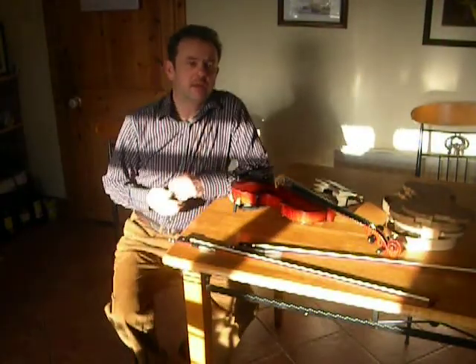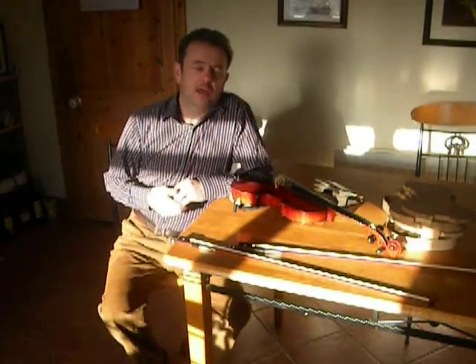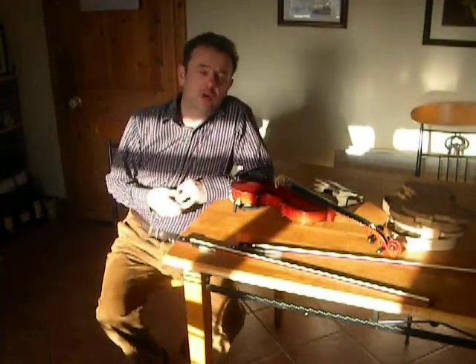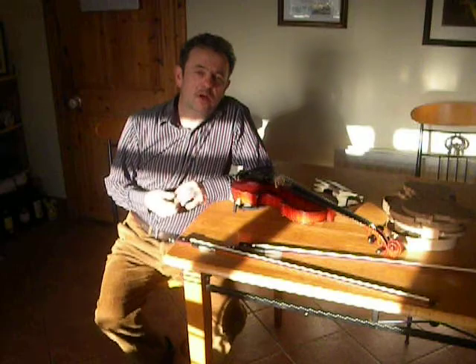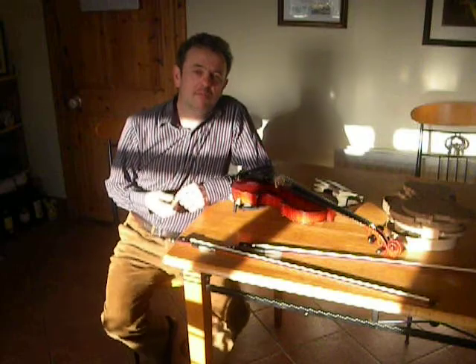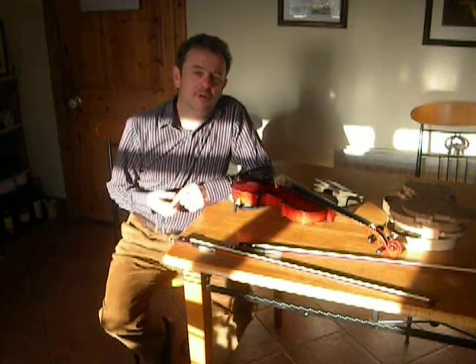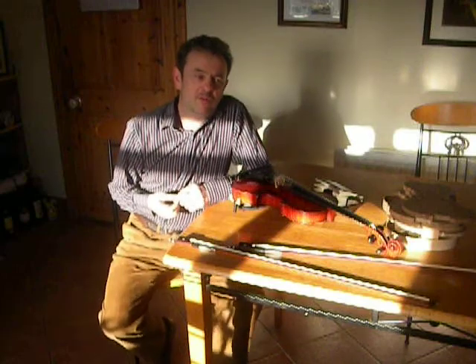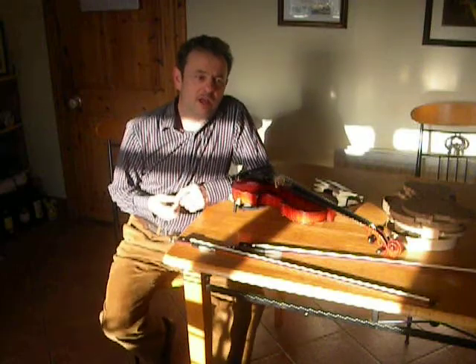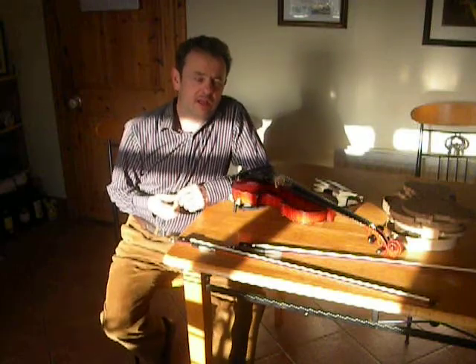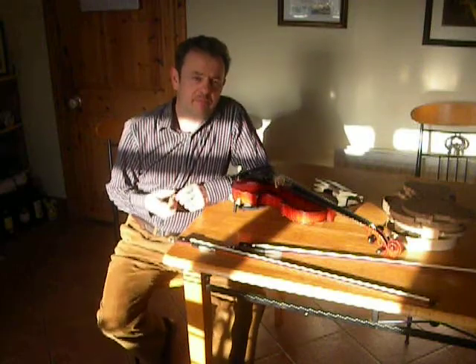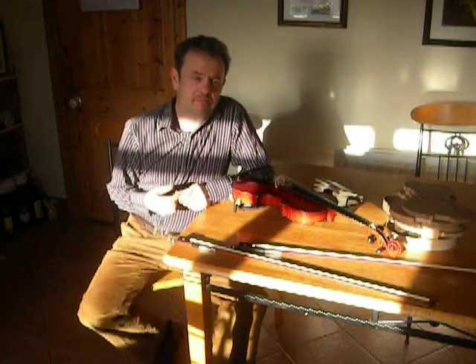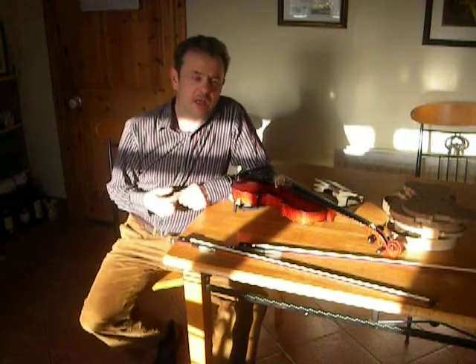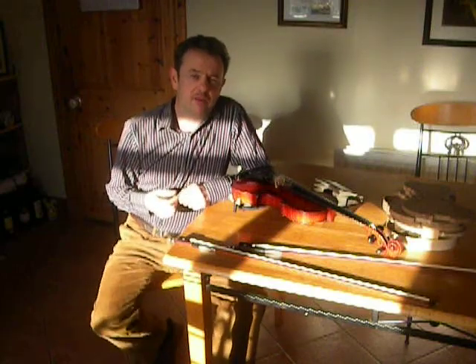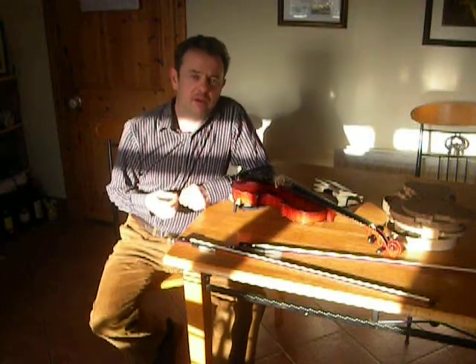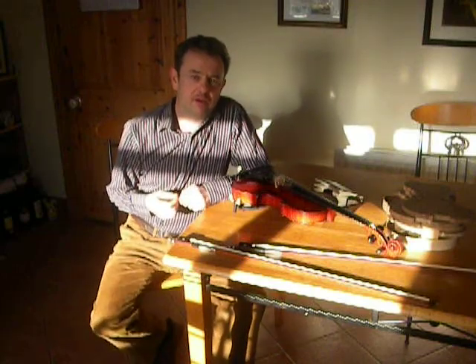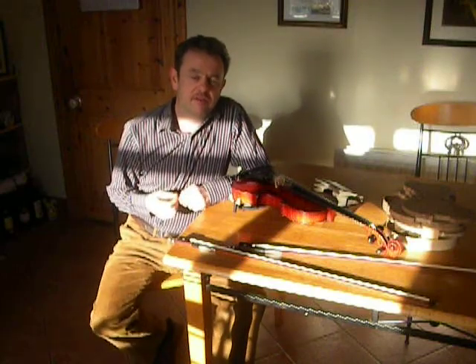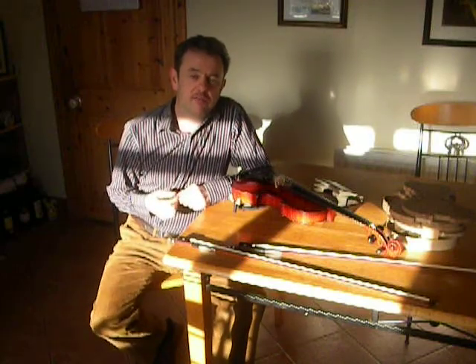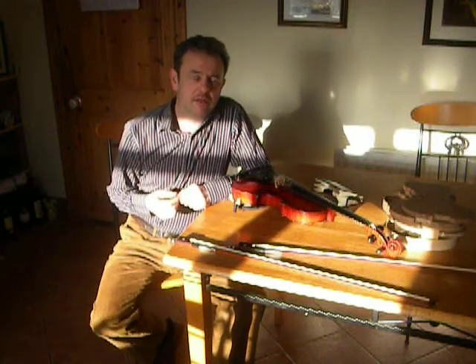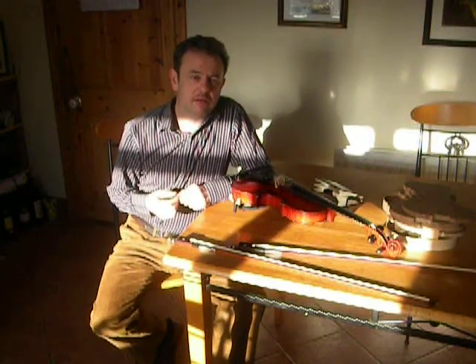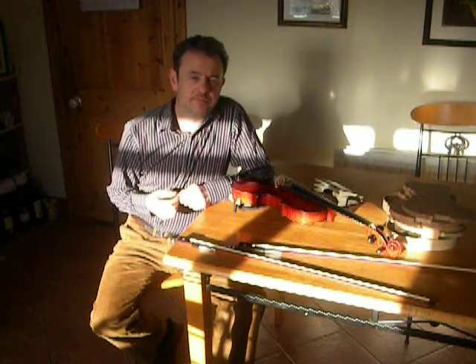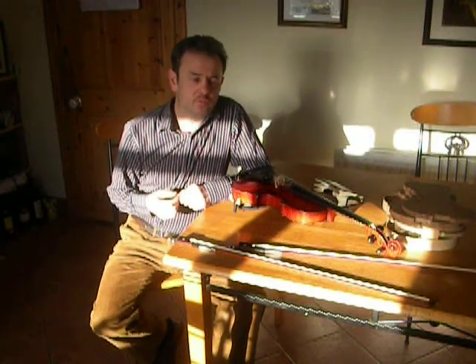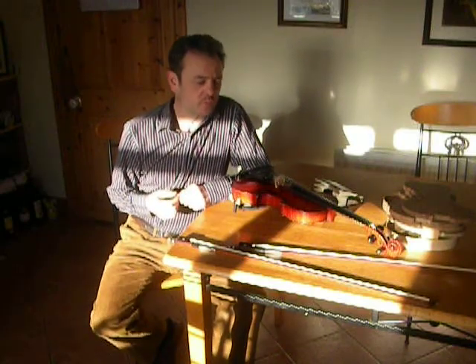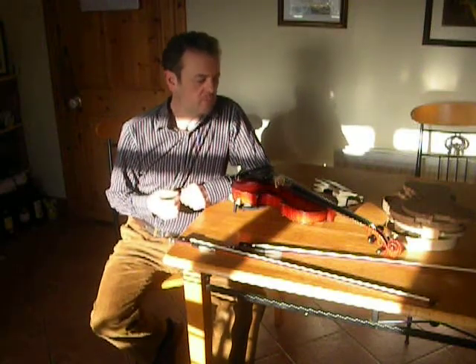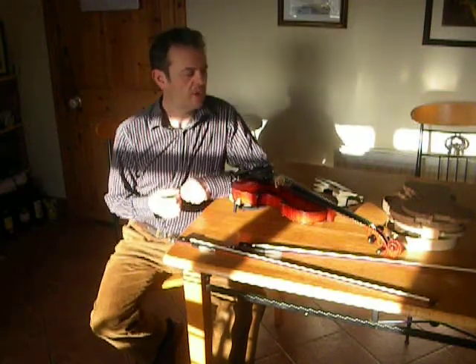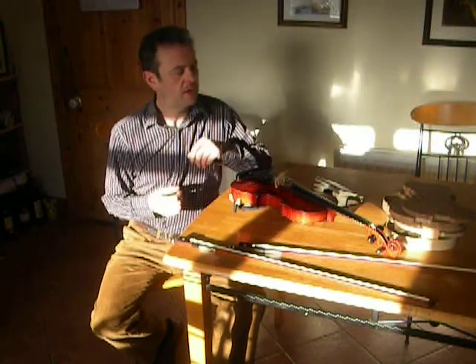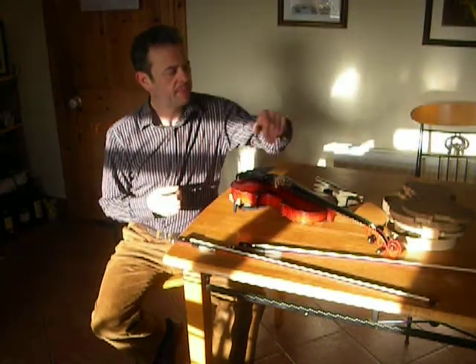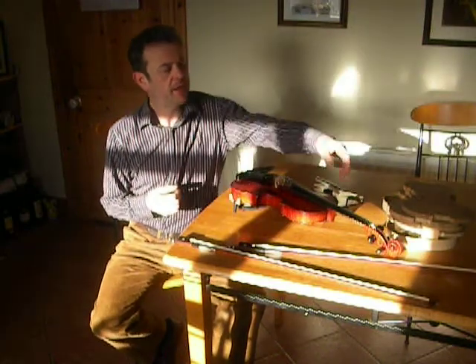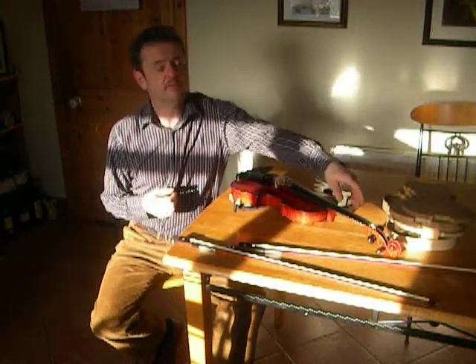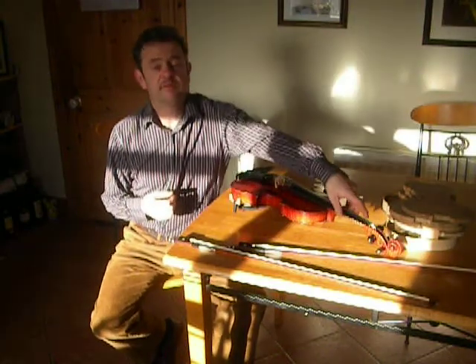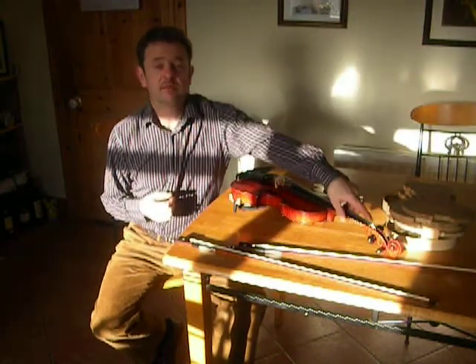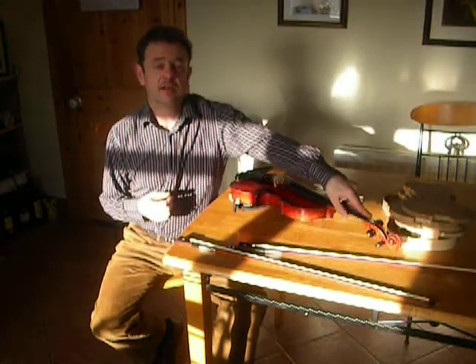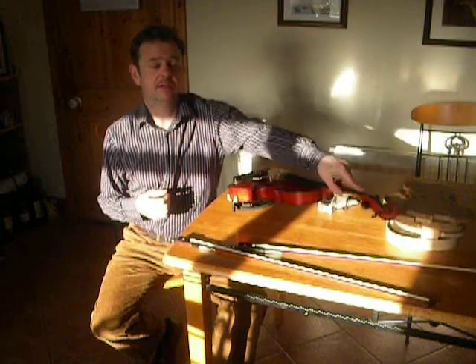Hello, I'm Paul Bradley. I'm a fiddle maker and I'm a fiddle player.